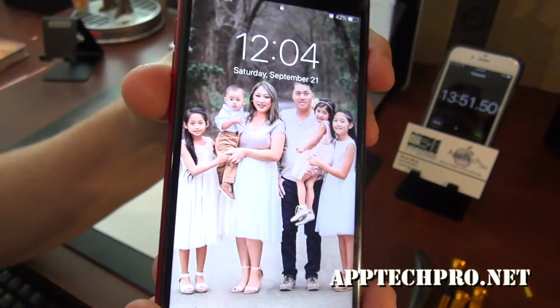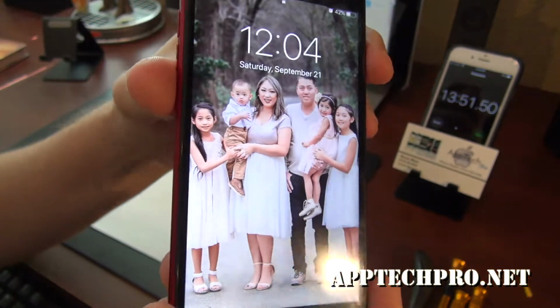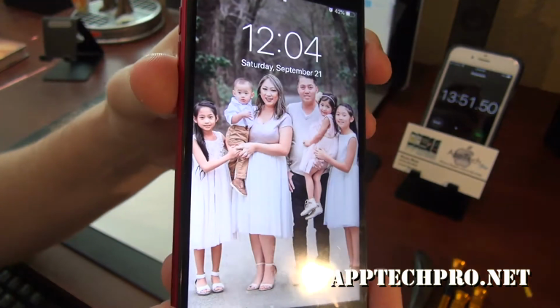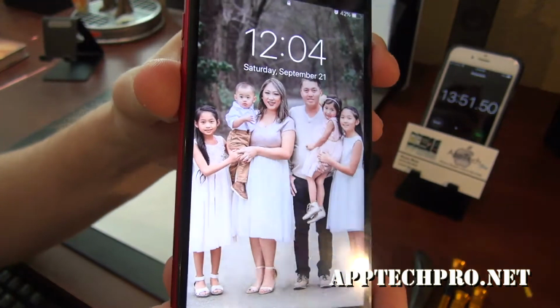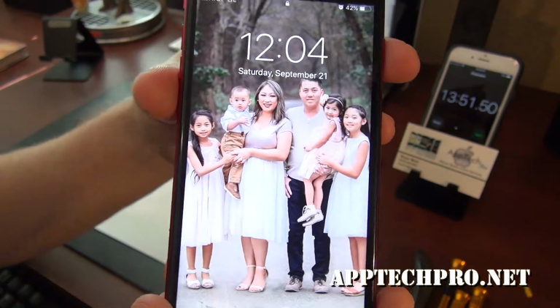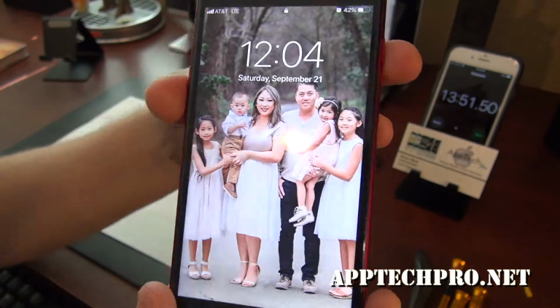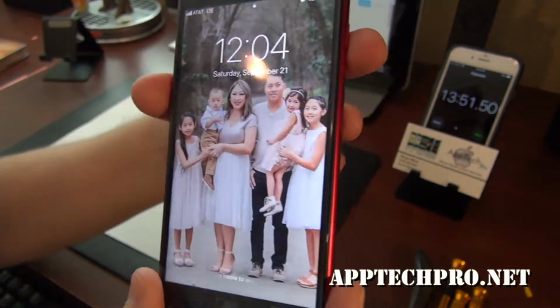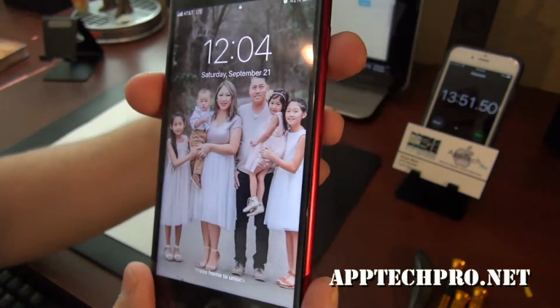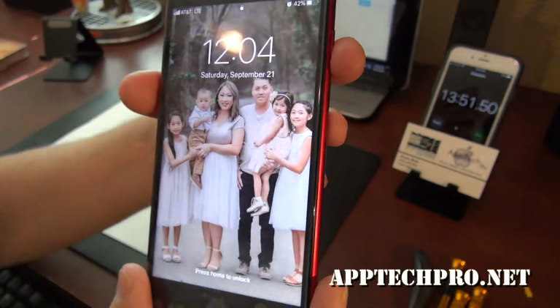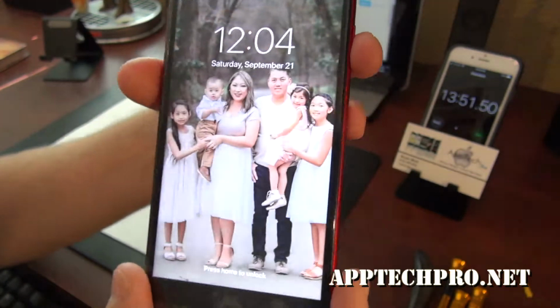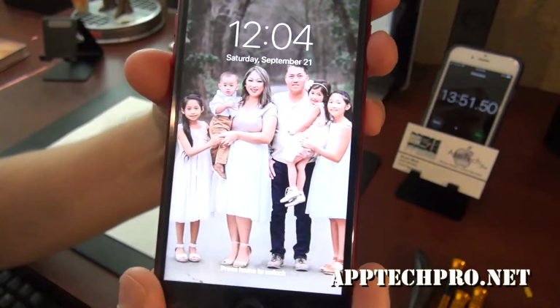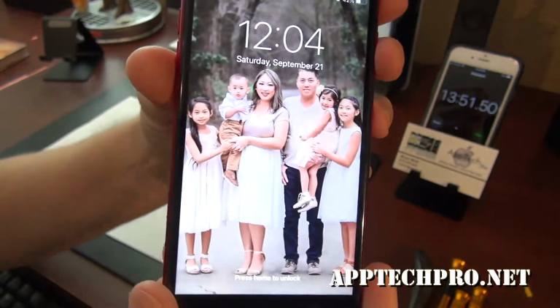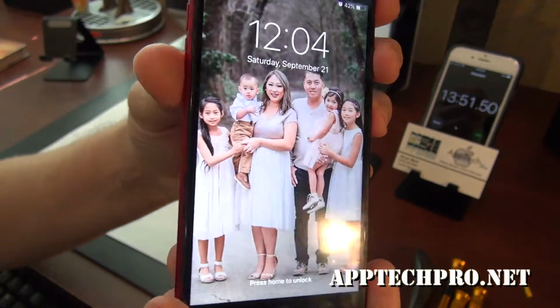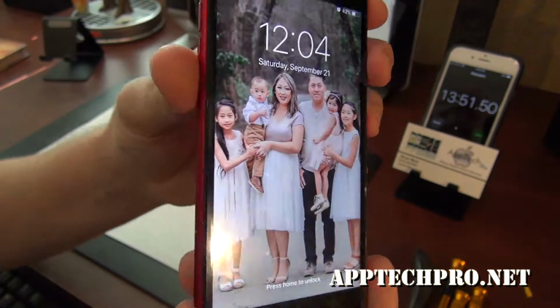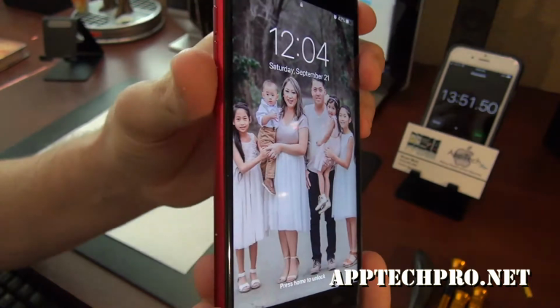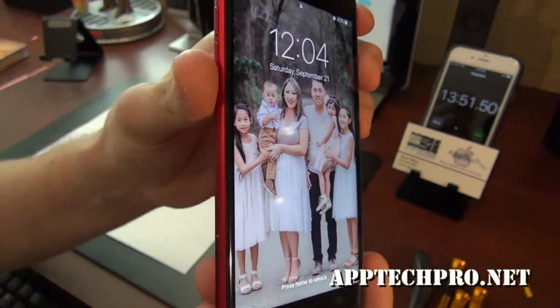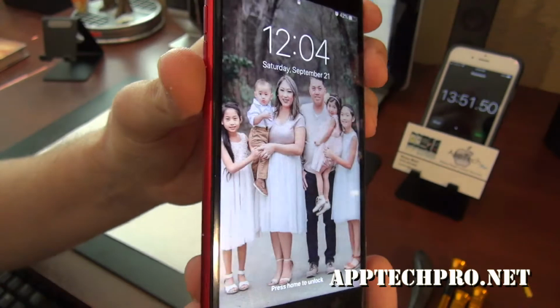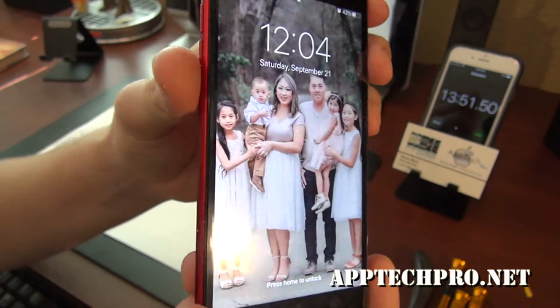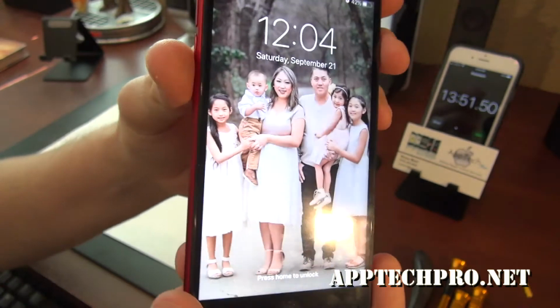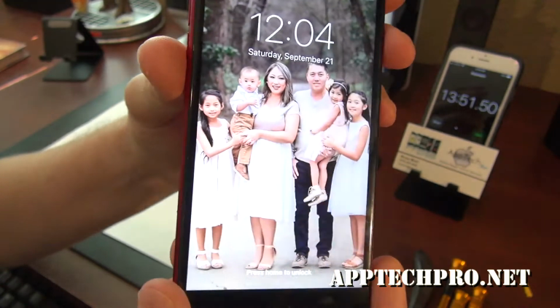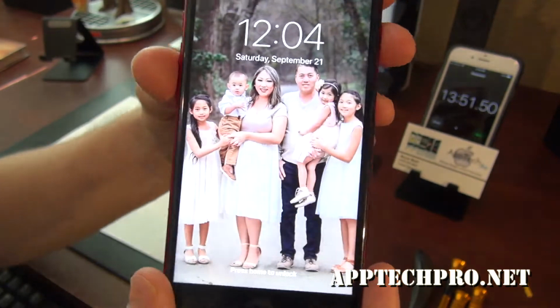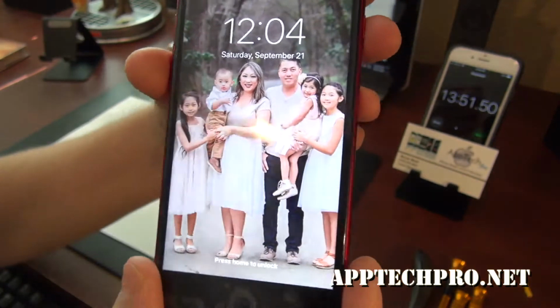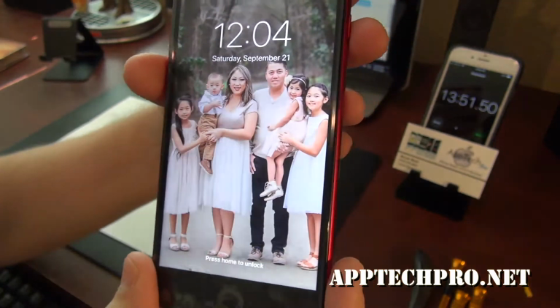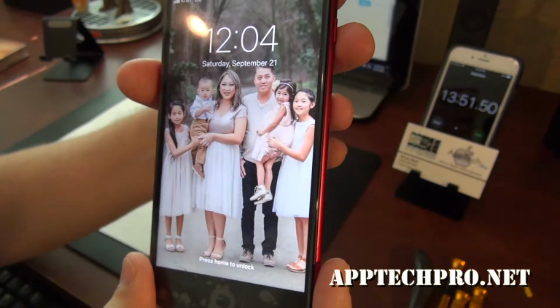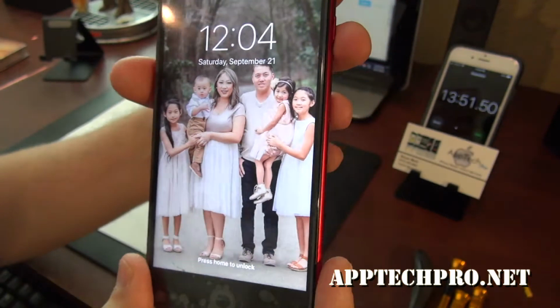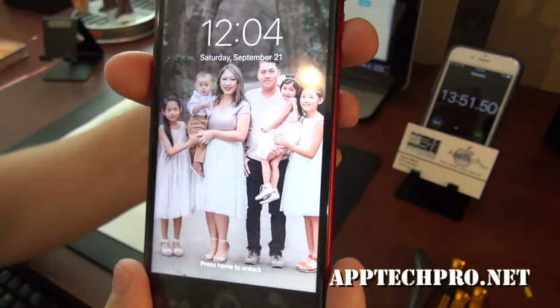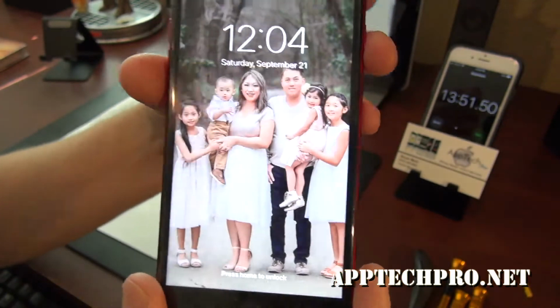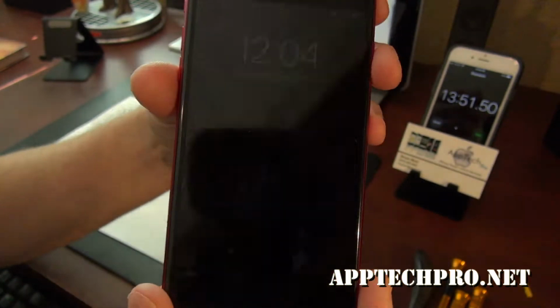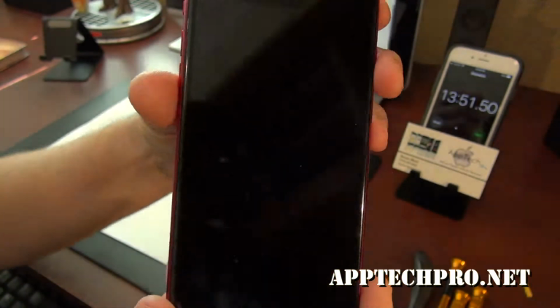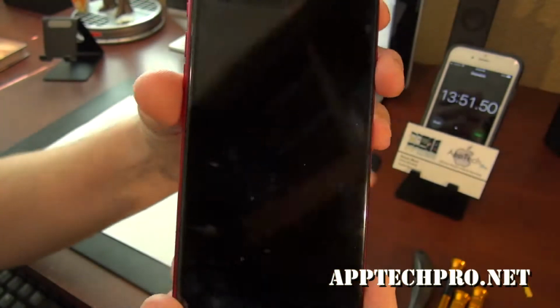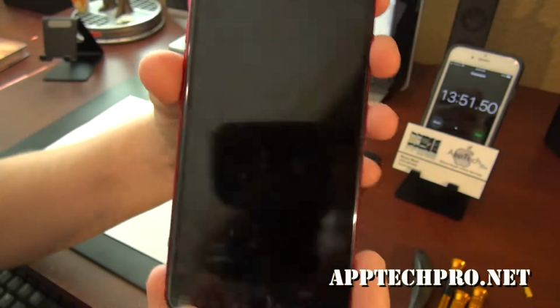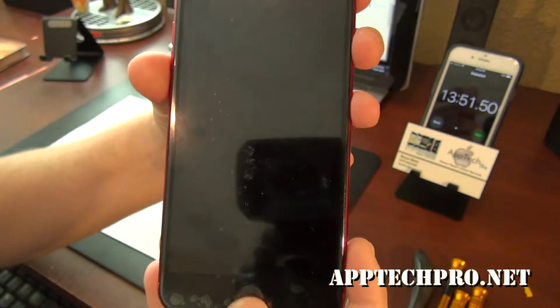So if you need an iPhone repair, battery replacement, screen replacement, anything to do with iPhones, we can definitely help you.